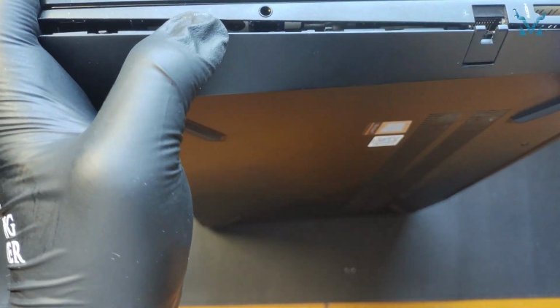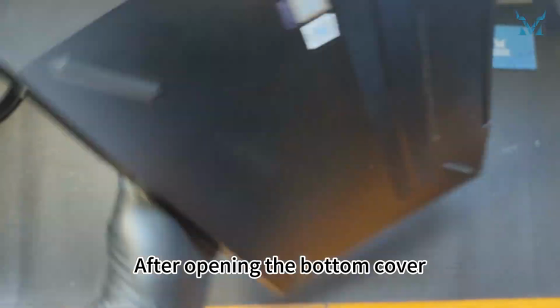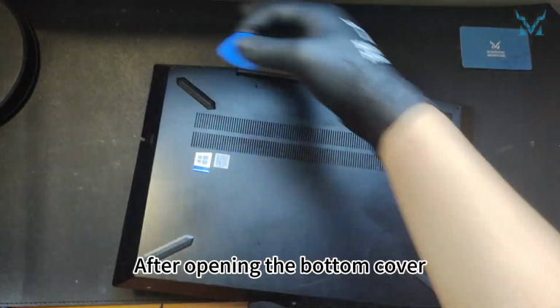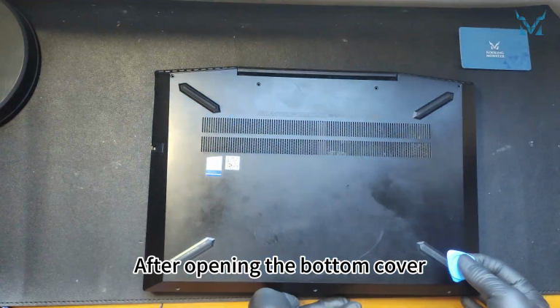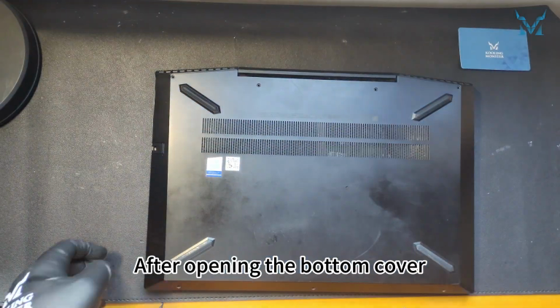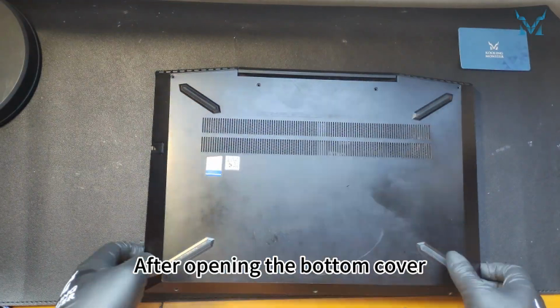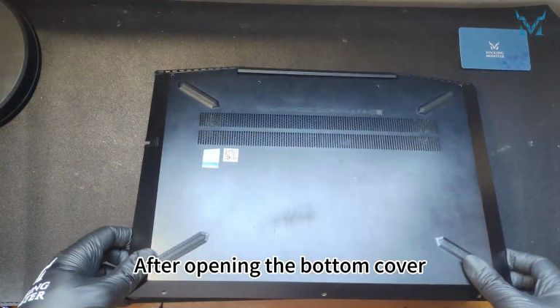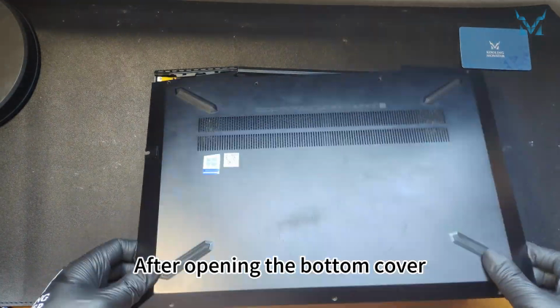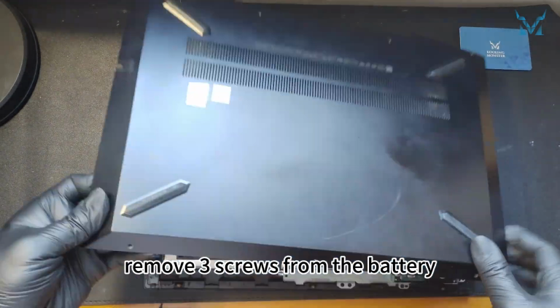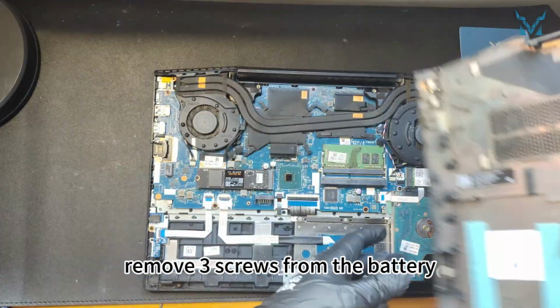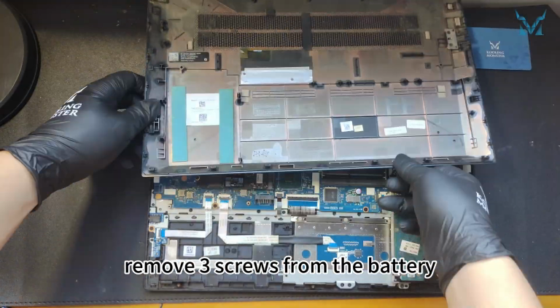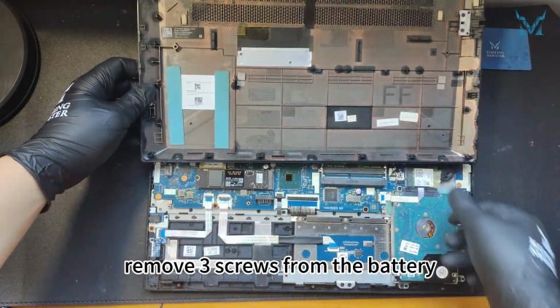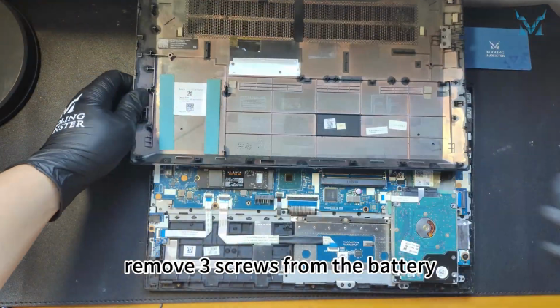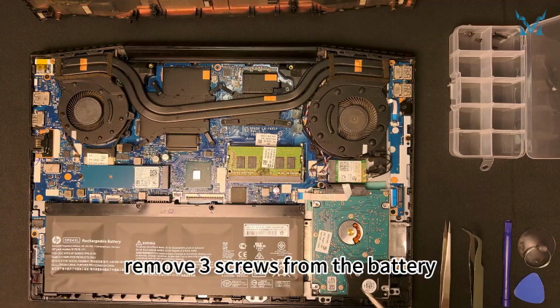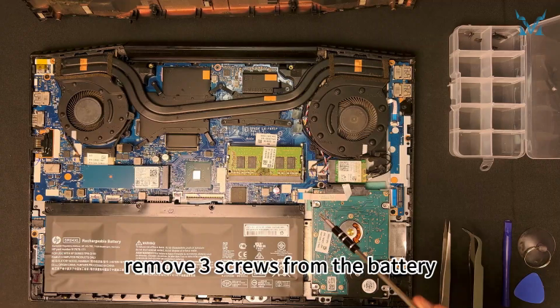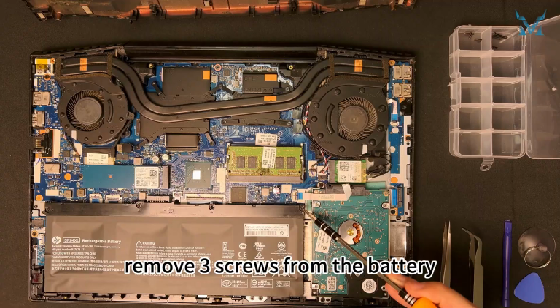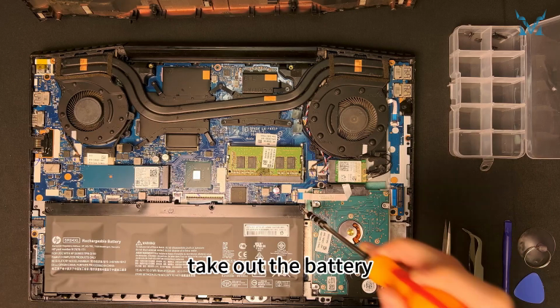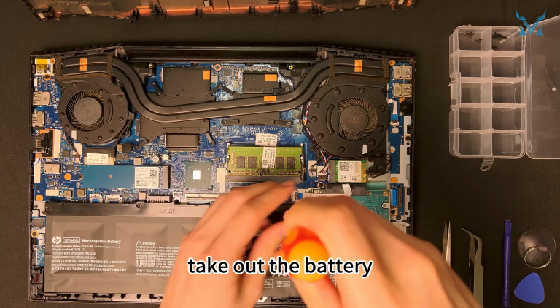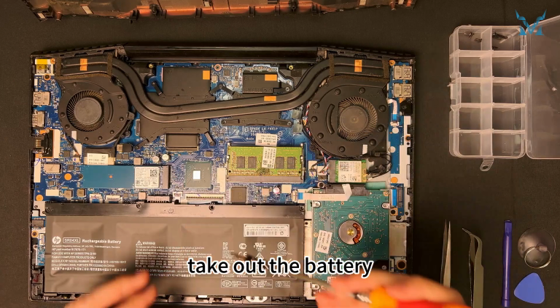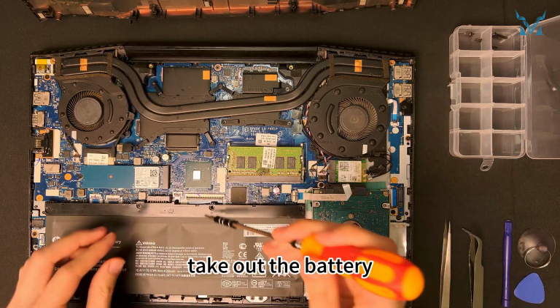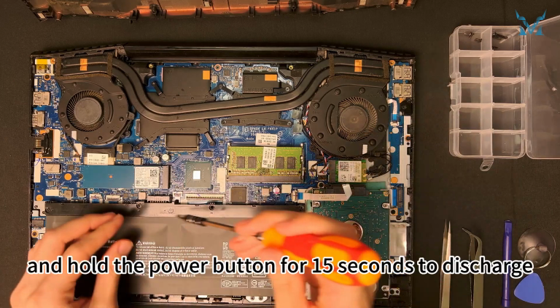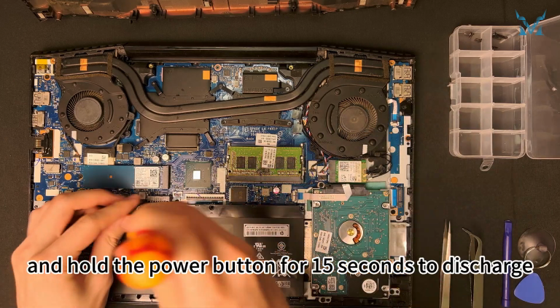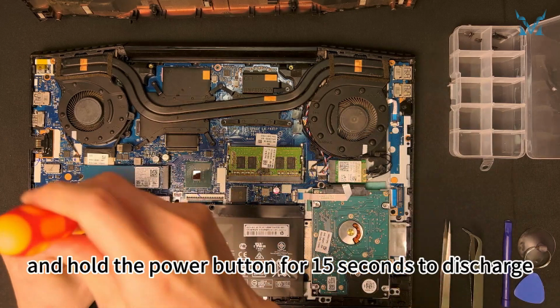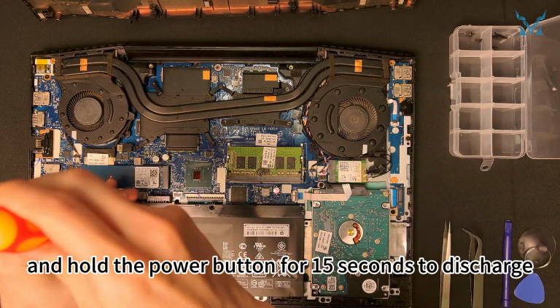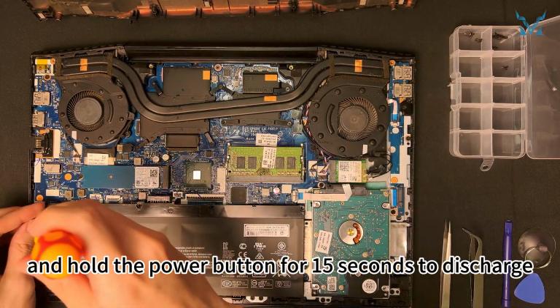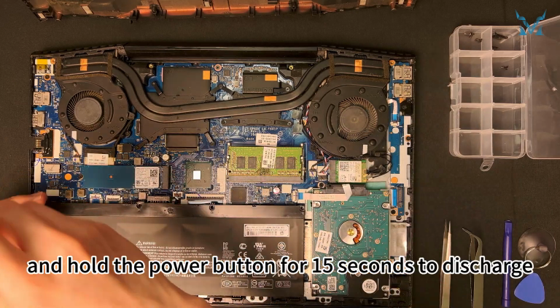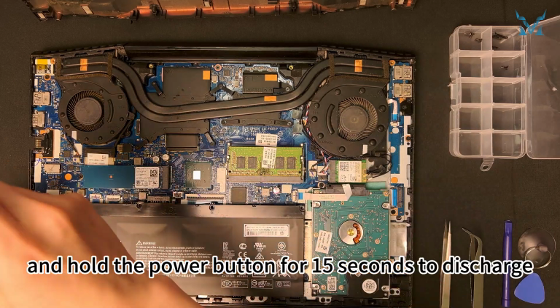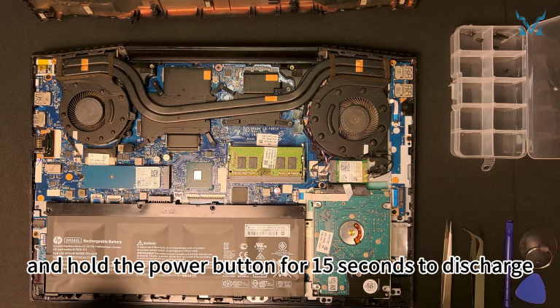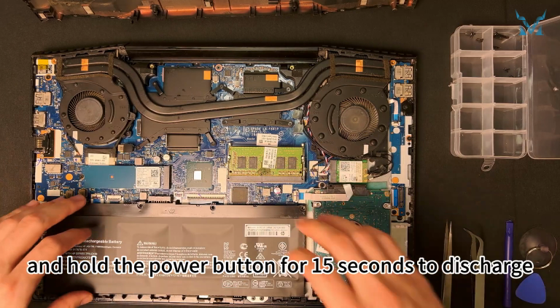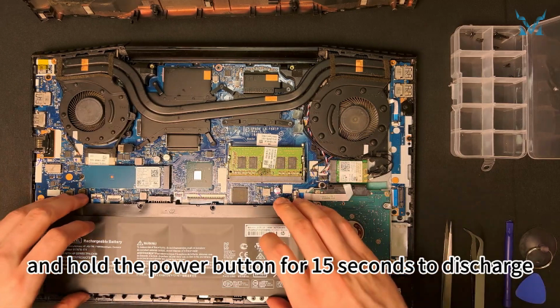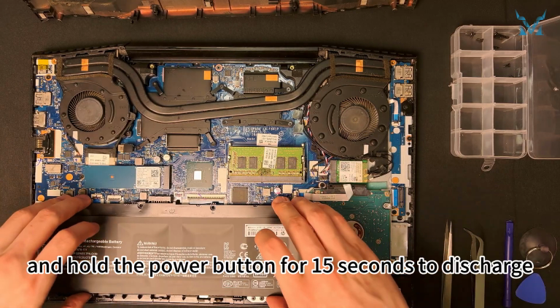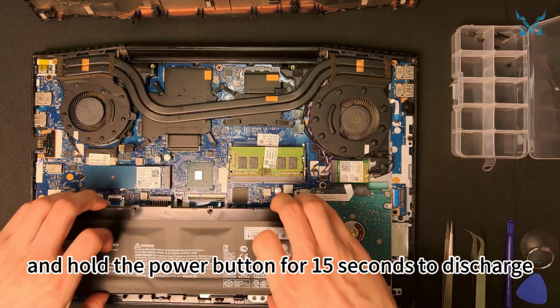After opening the bottom cover, remove three screws from the battery, take out the battery, and hold the power button for 15 seconds to discharge.